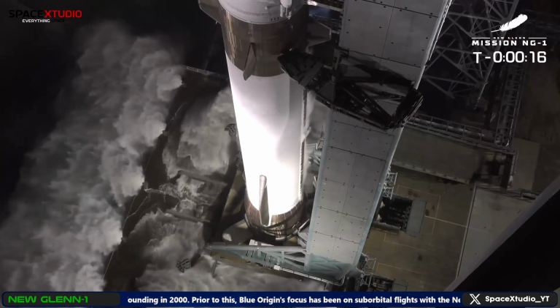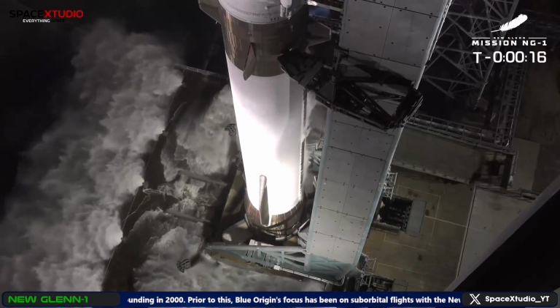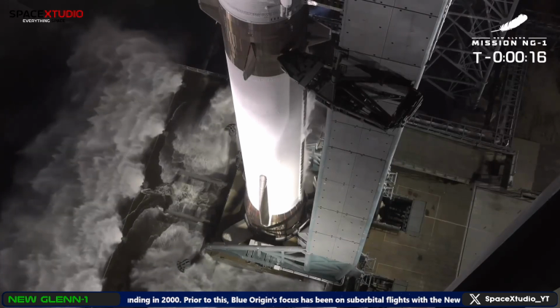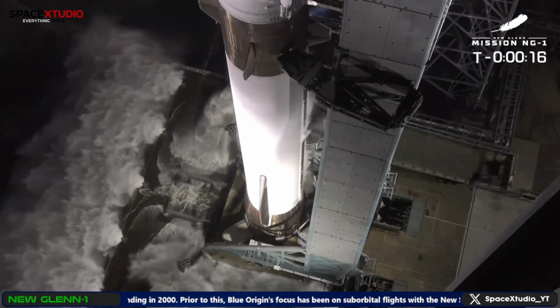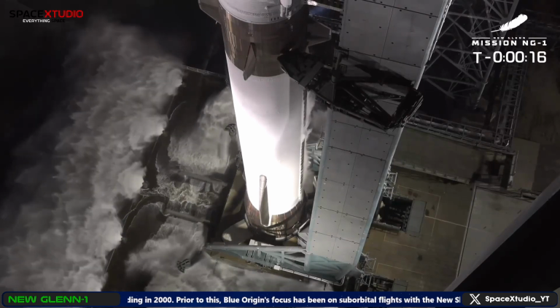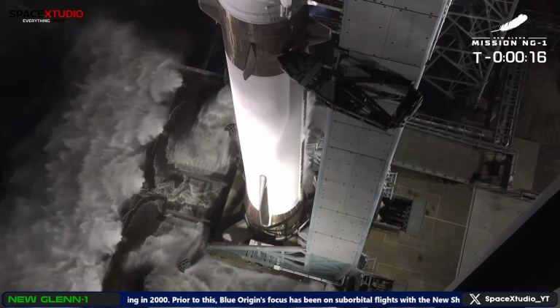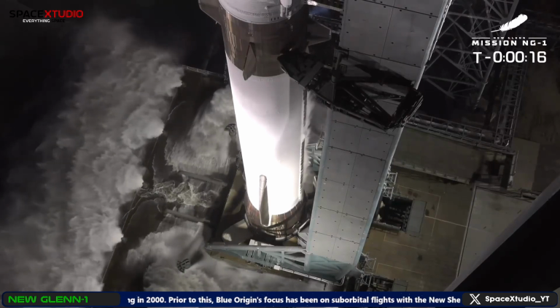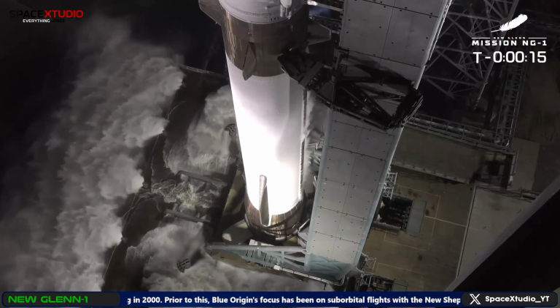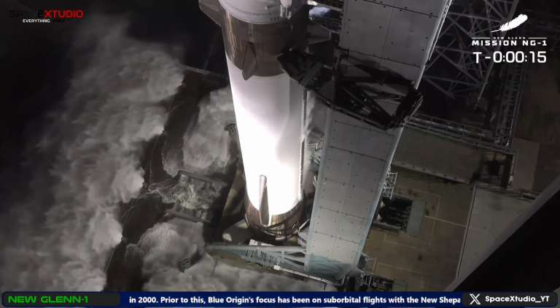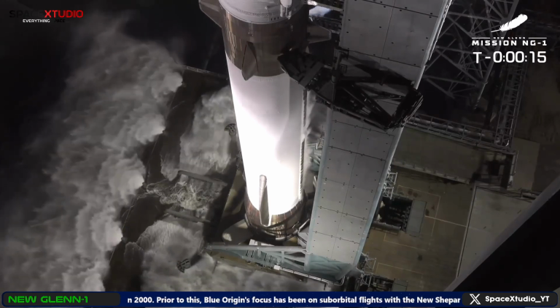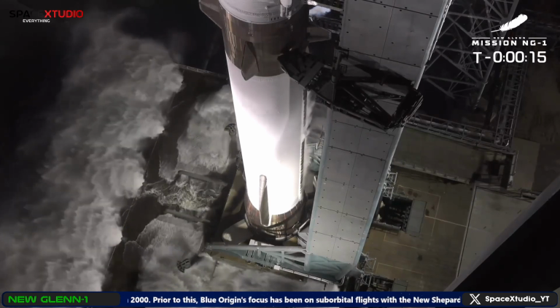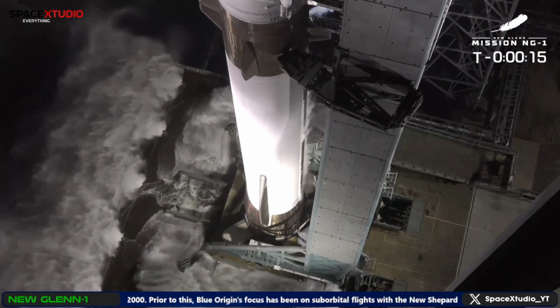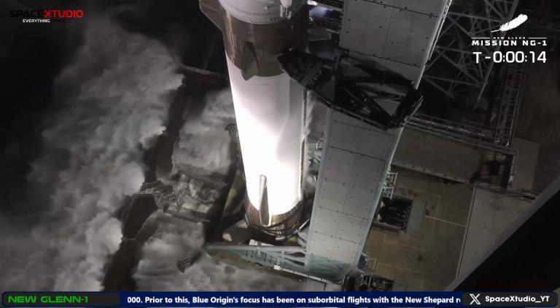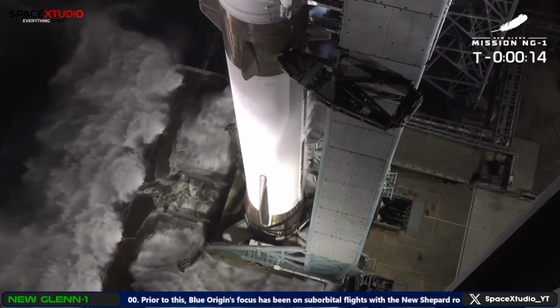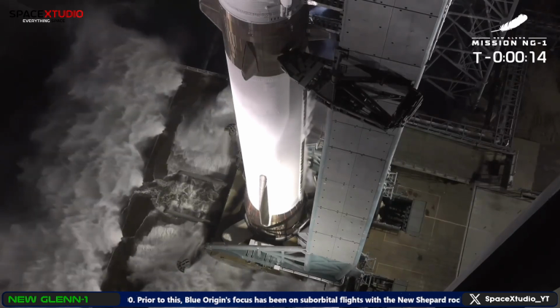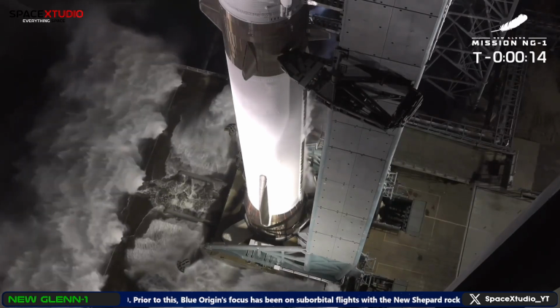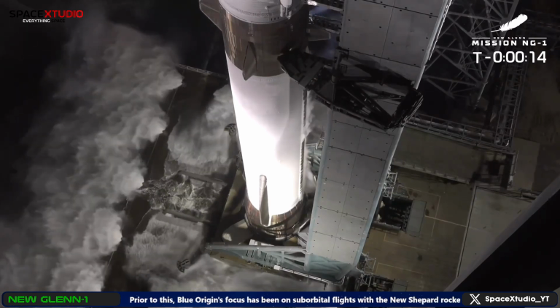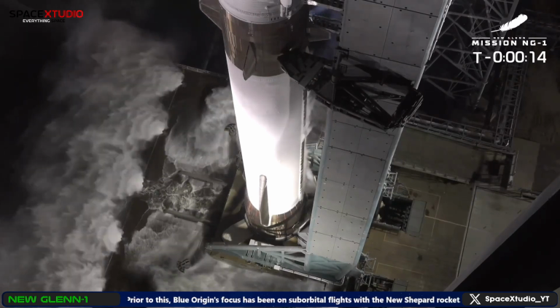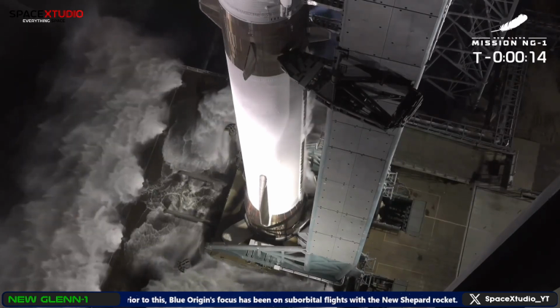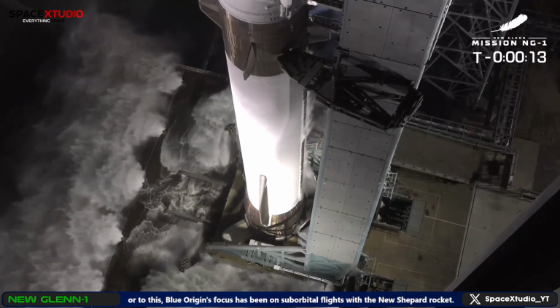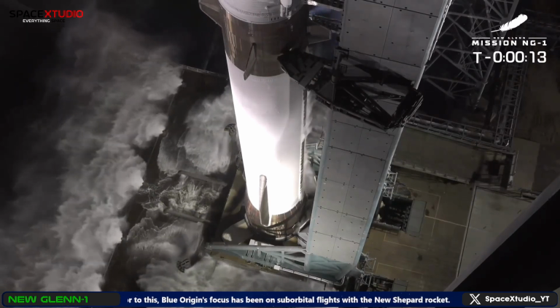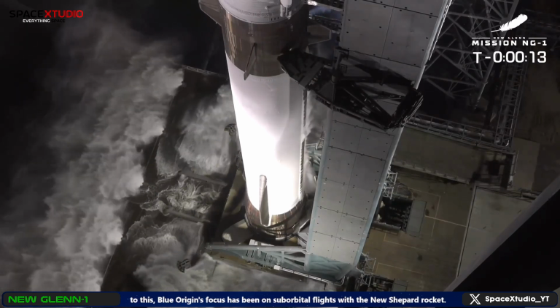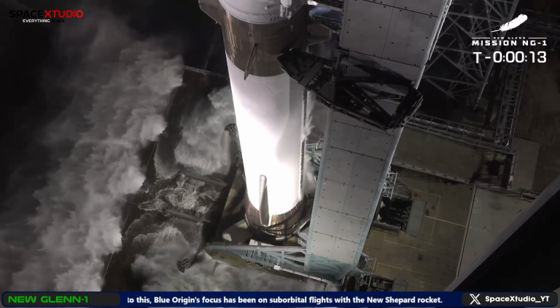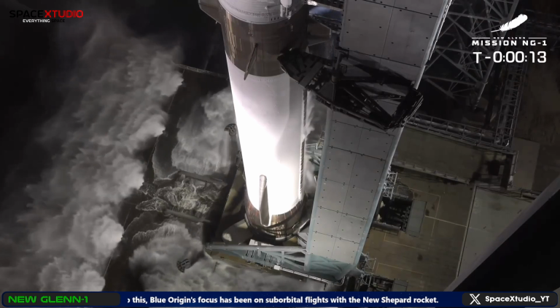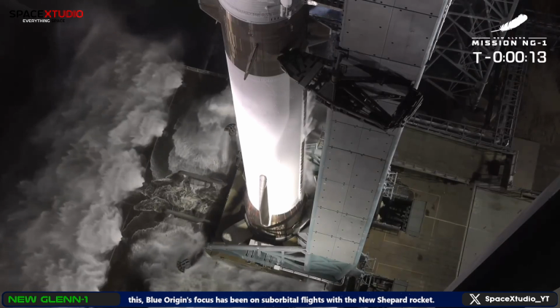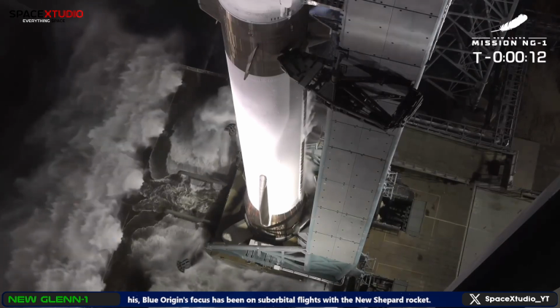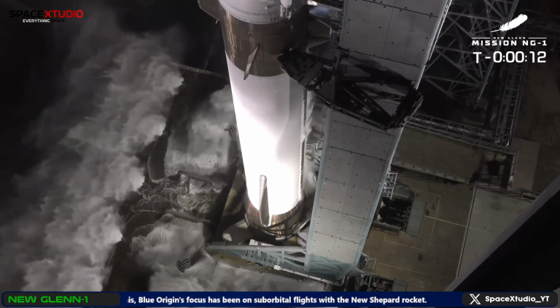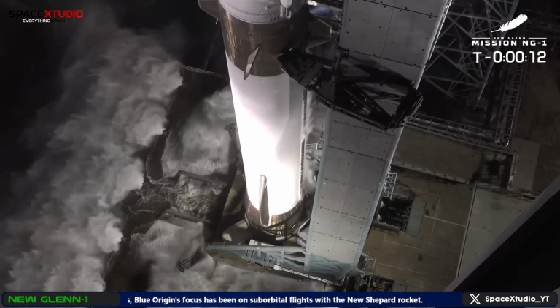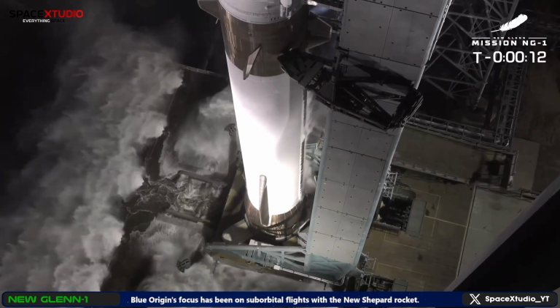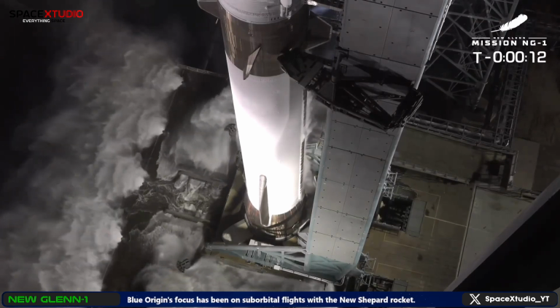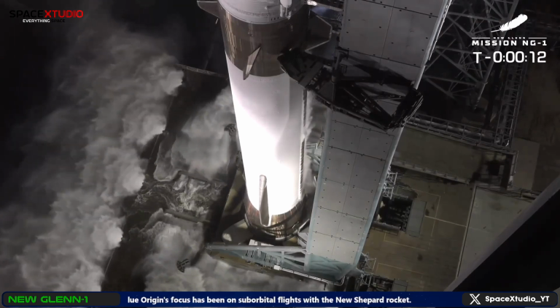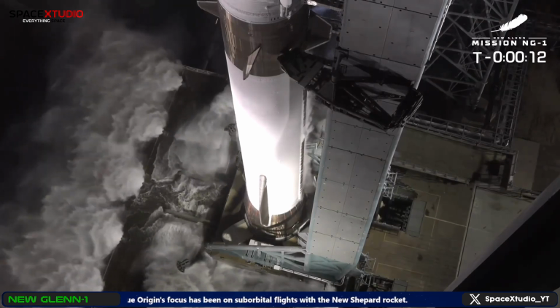There's the water deluge. Here we go, New Glenn. It's time to do this. Let's light this candle. Autopilot enabled.